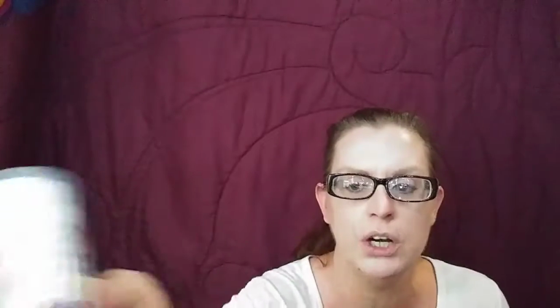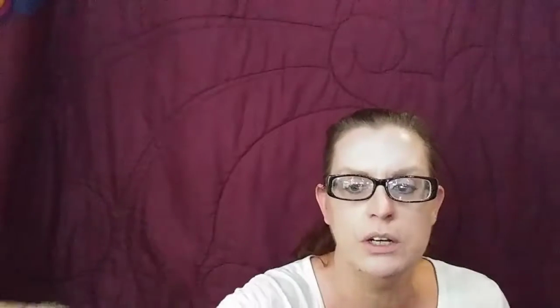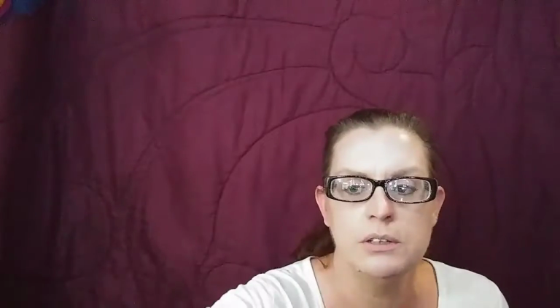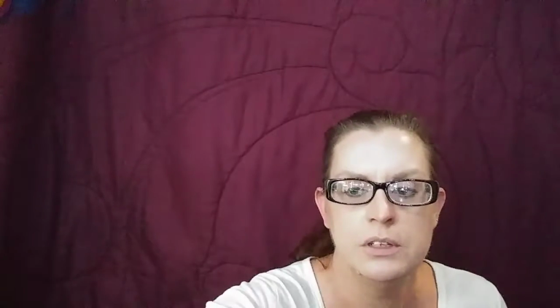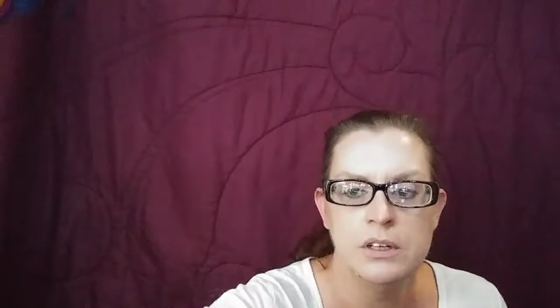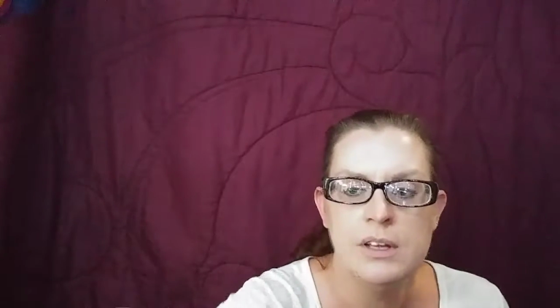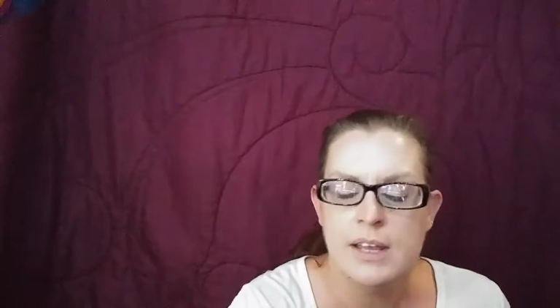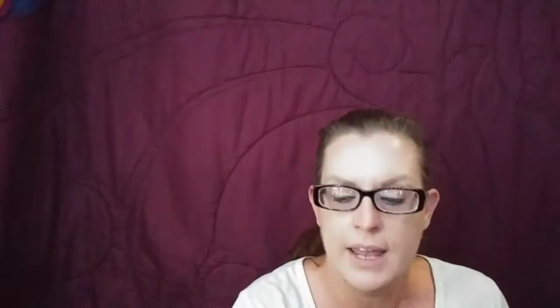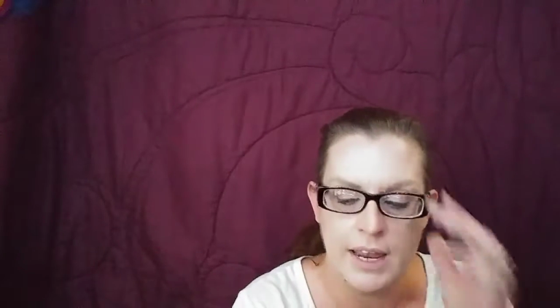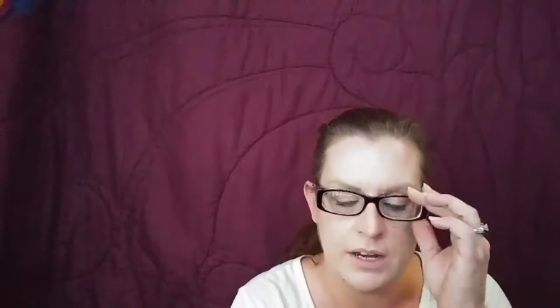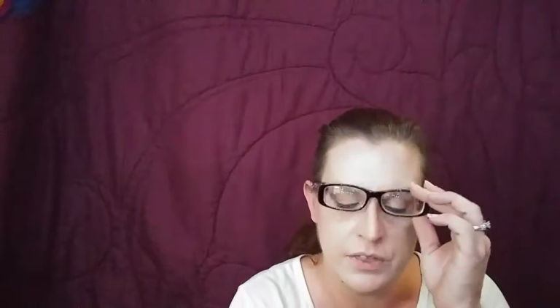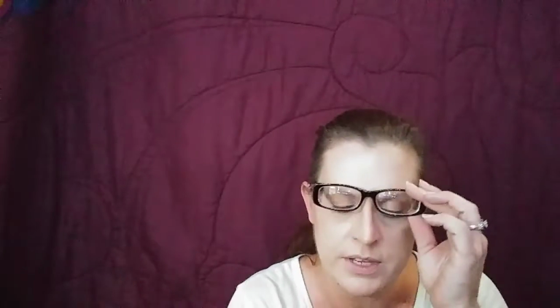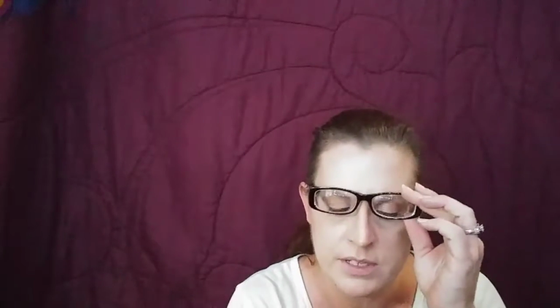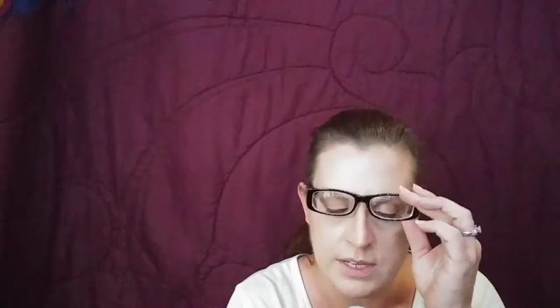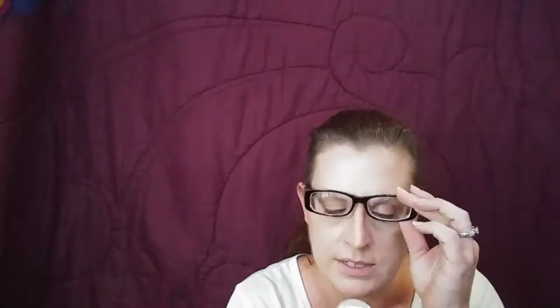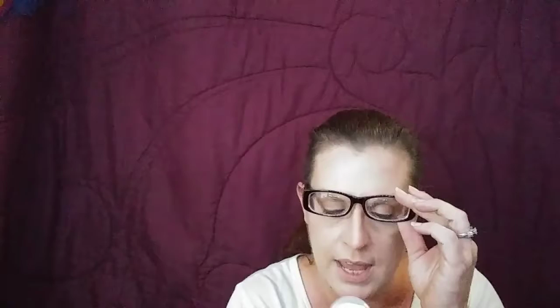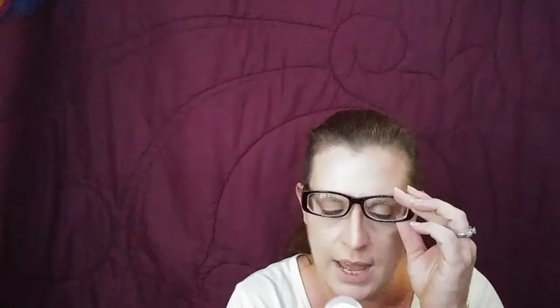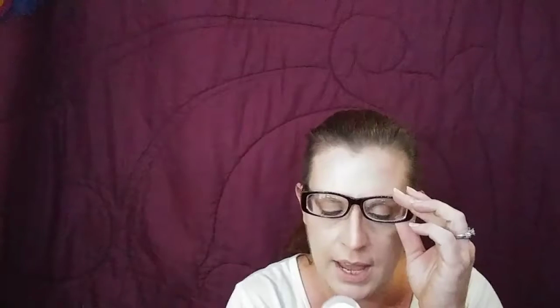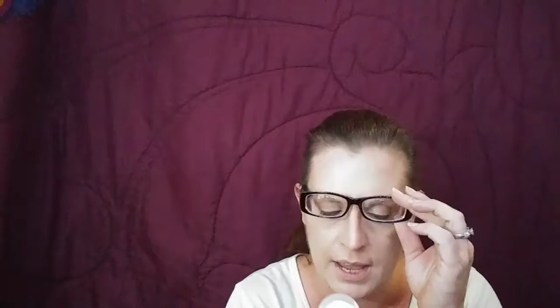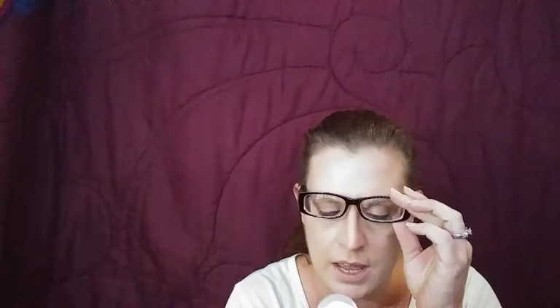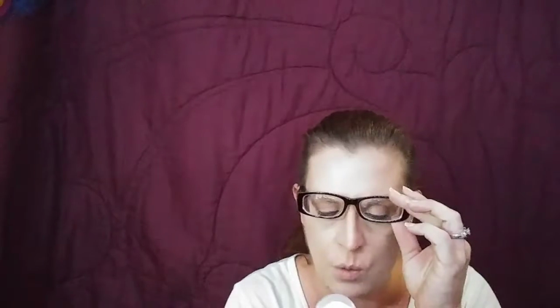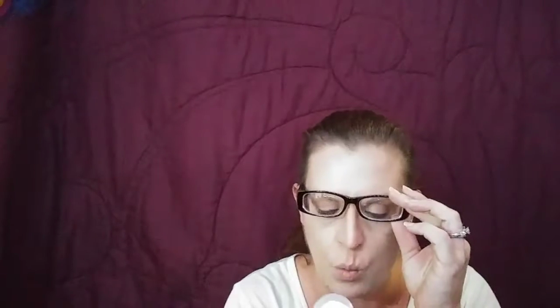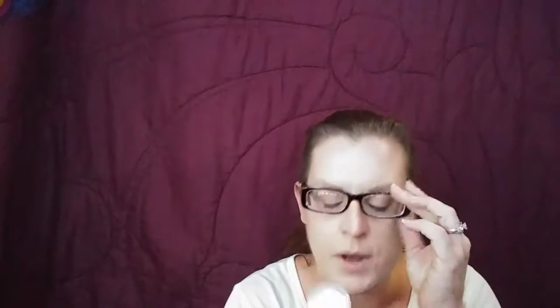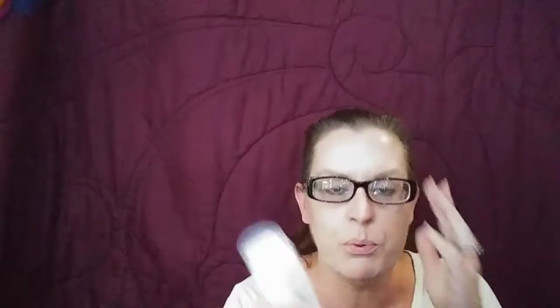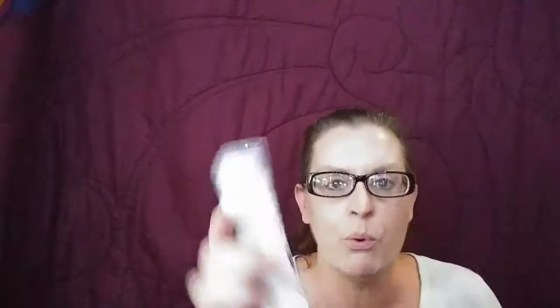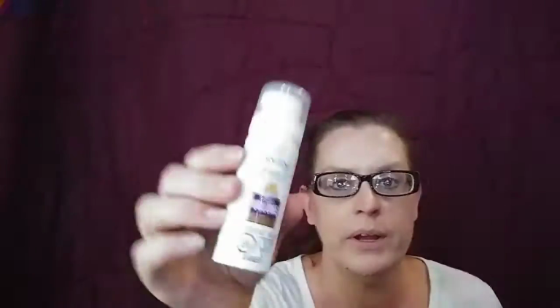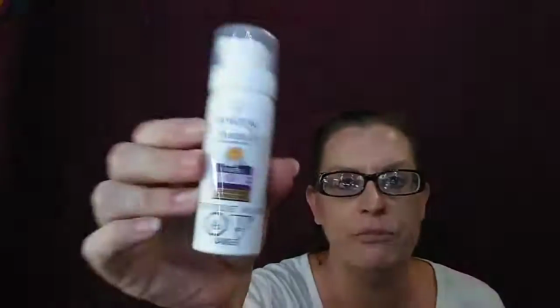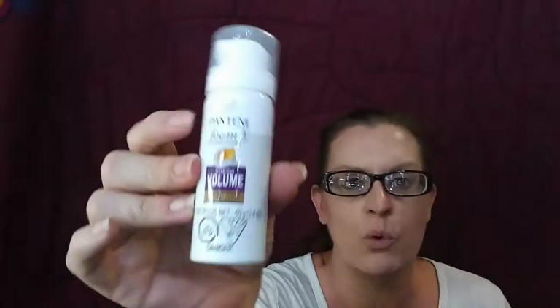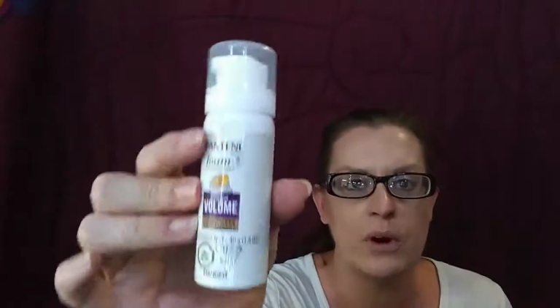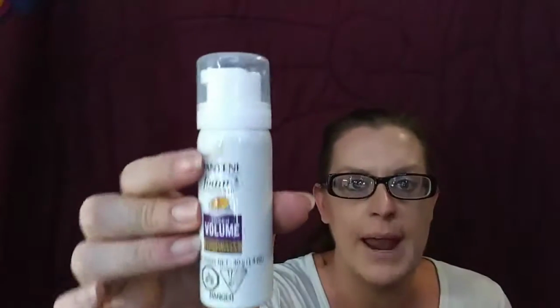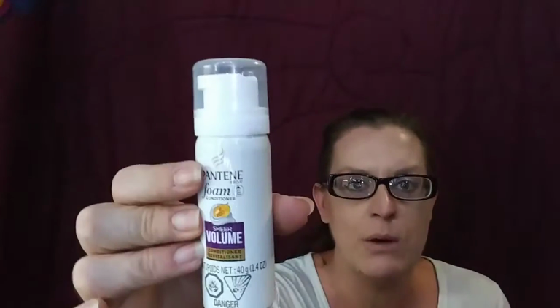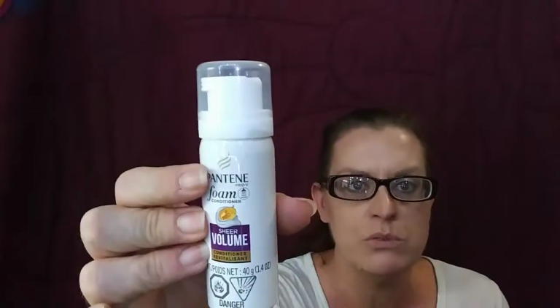Next item is Pantene foam volumizing conditioner, and this is a 1.4 ounce.